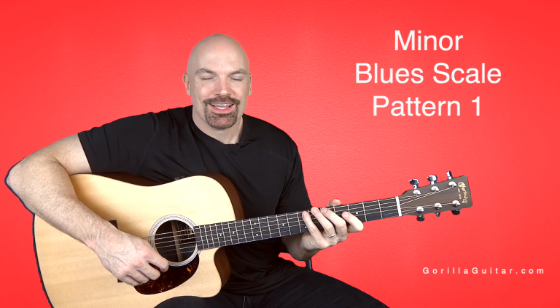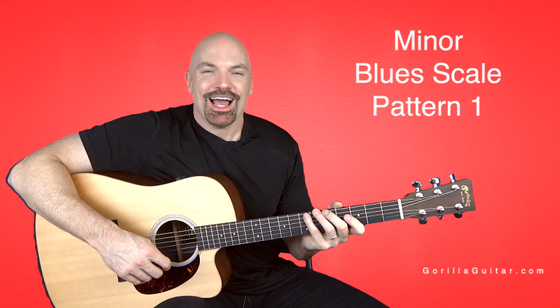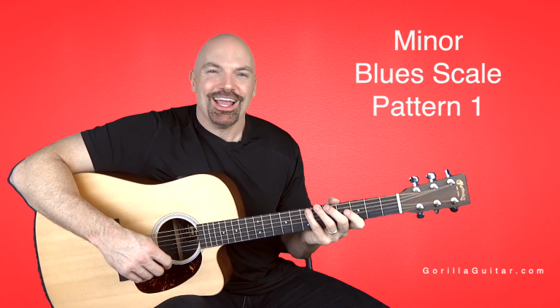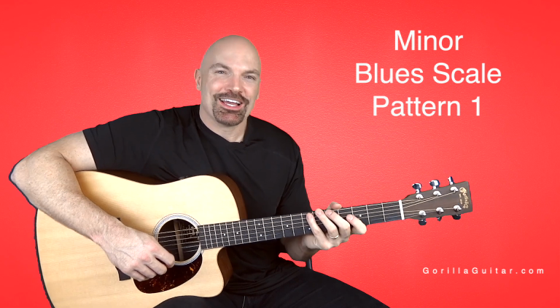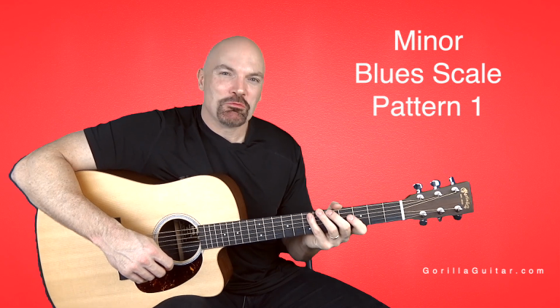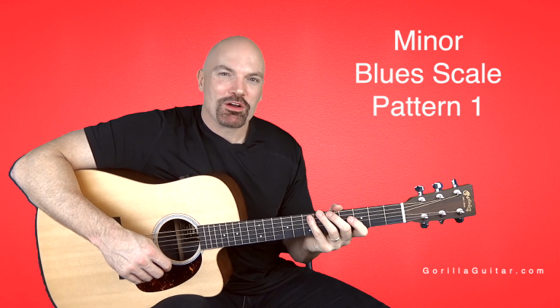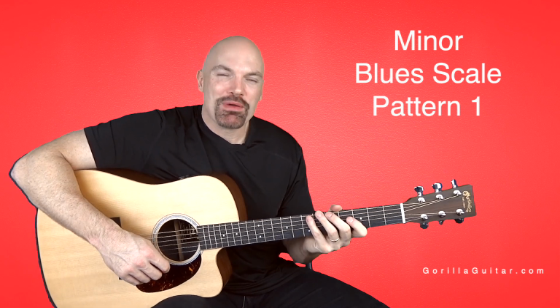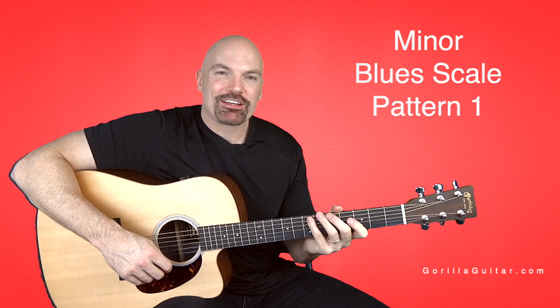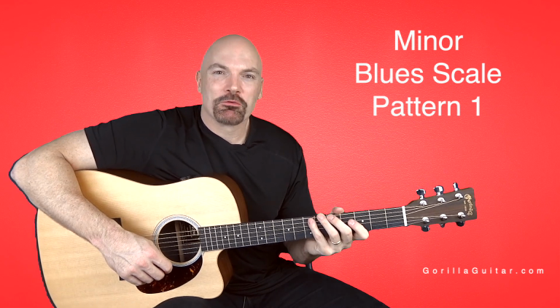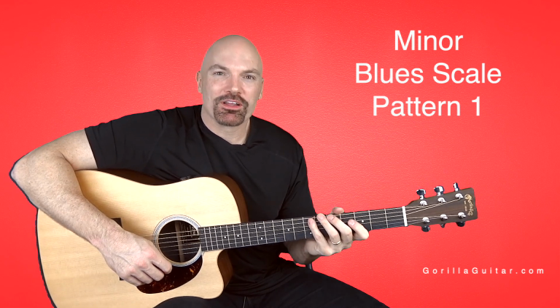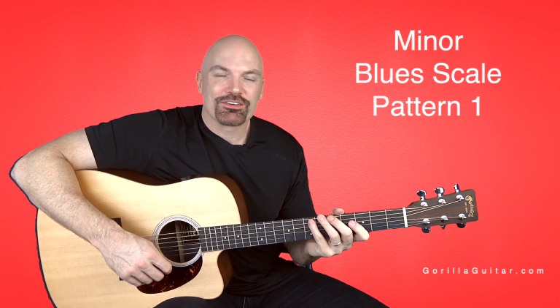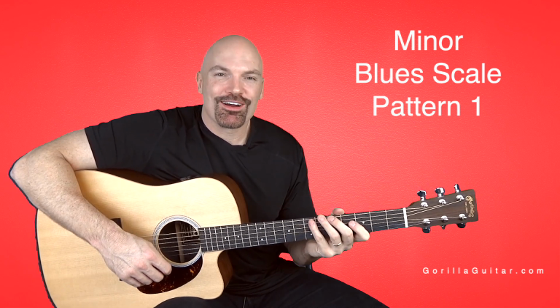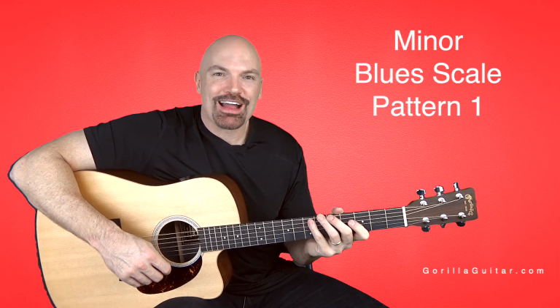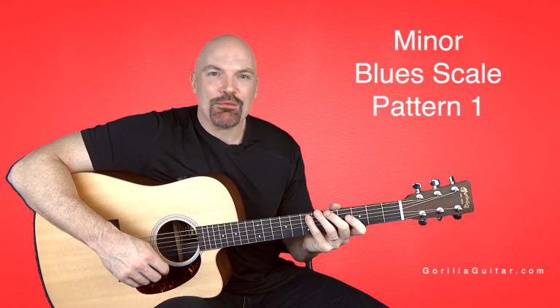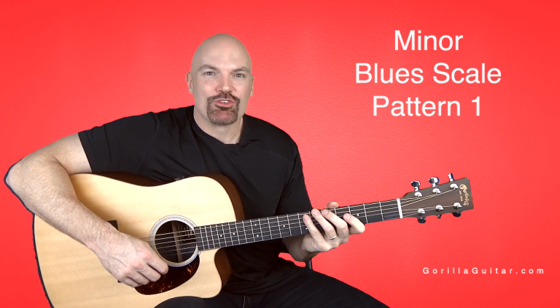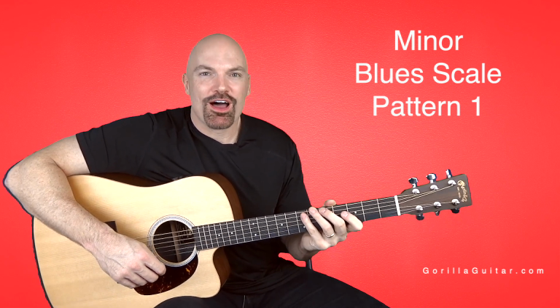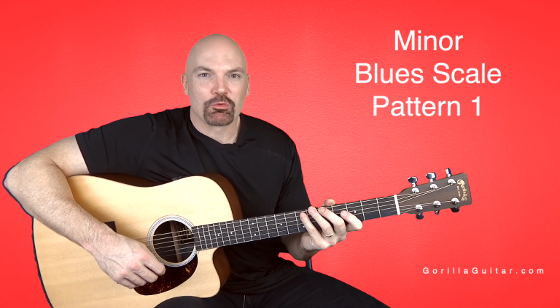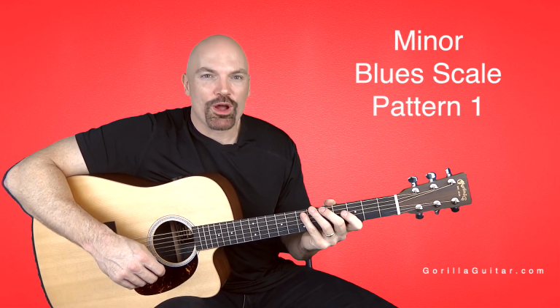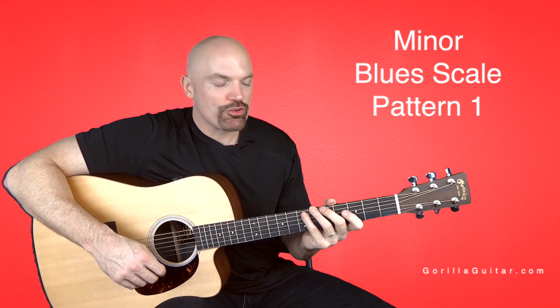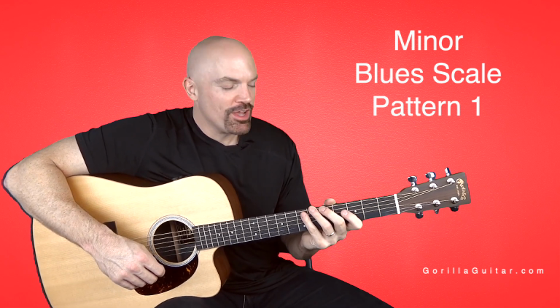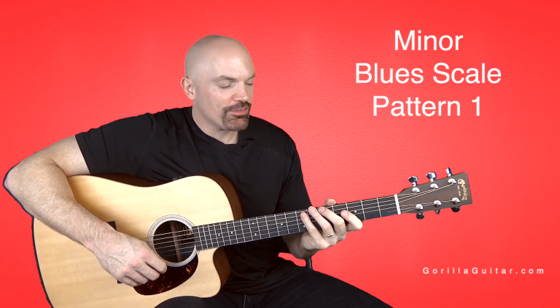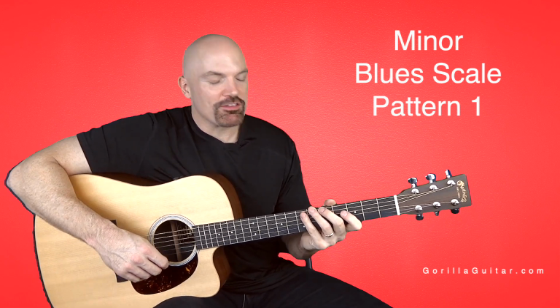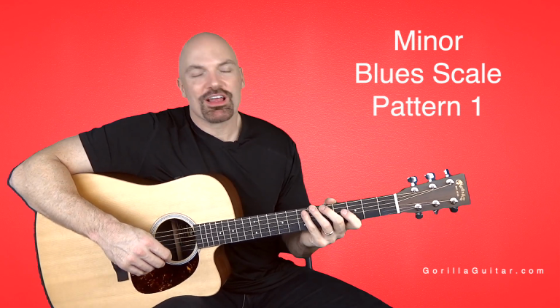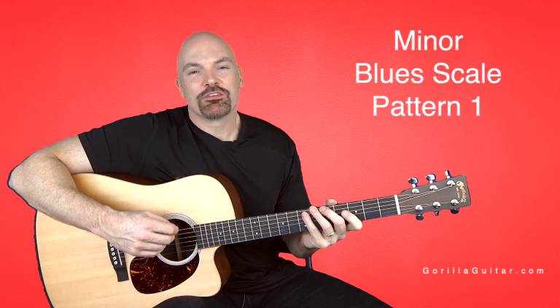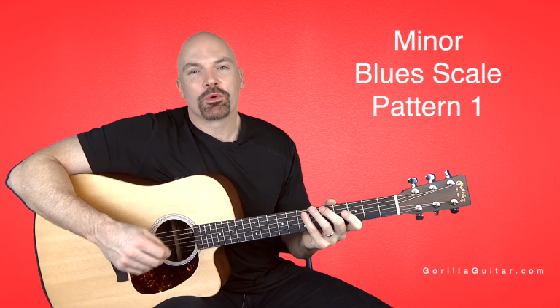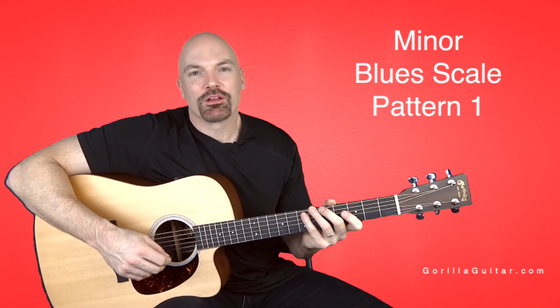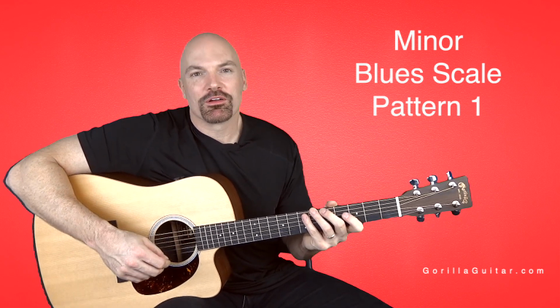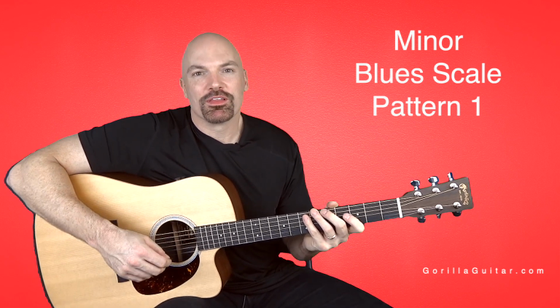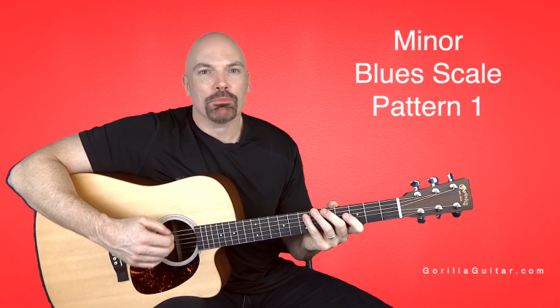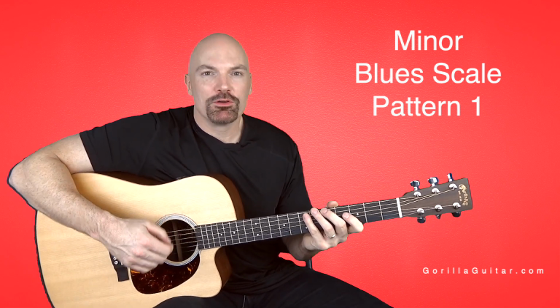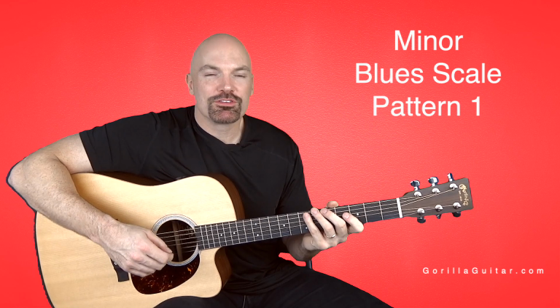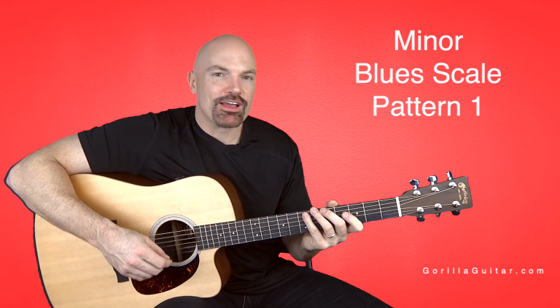Hey again, welcome back to Gorilla Guitar. I'm John Rush. For this lesson we're going to learn the blues scale.